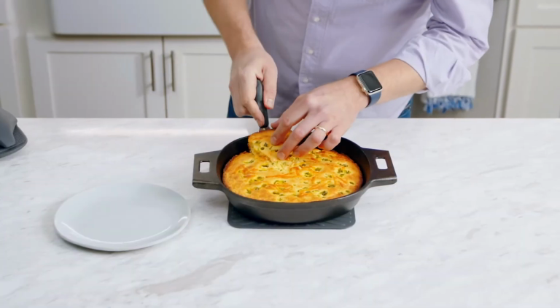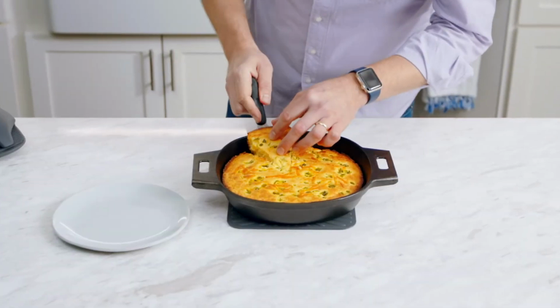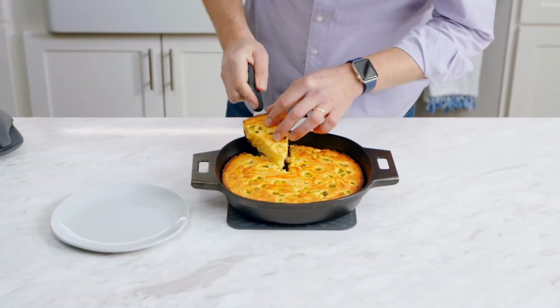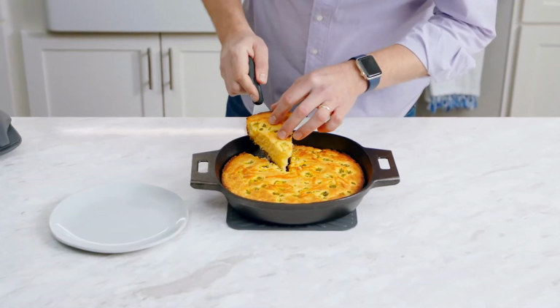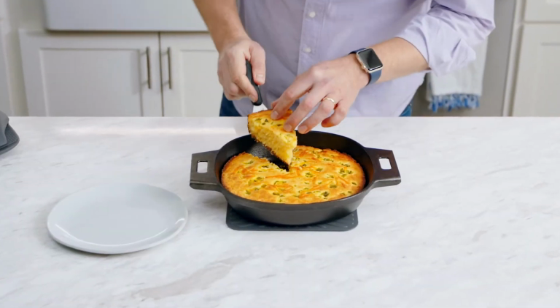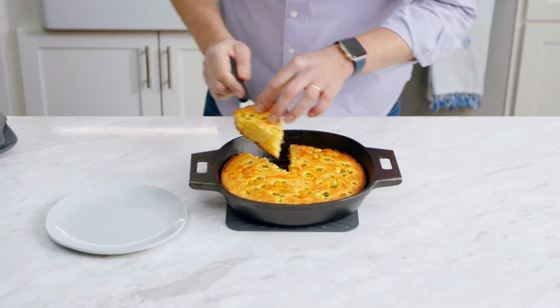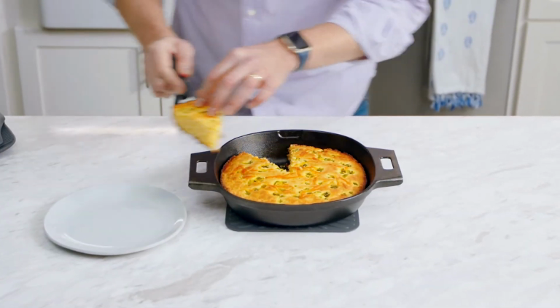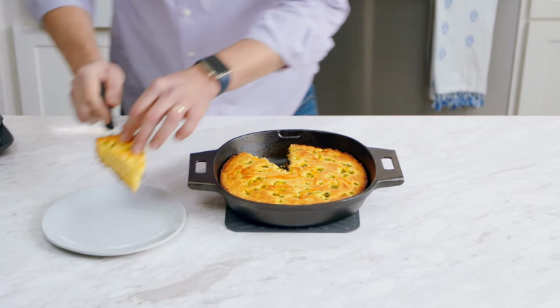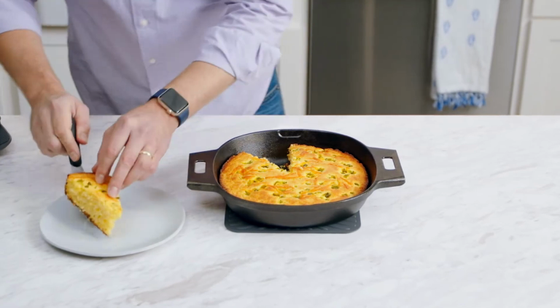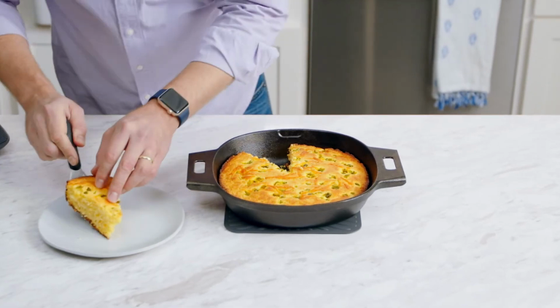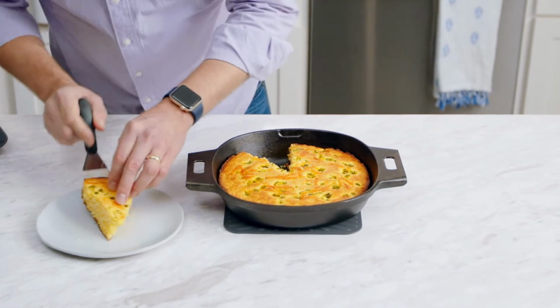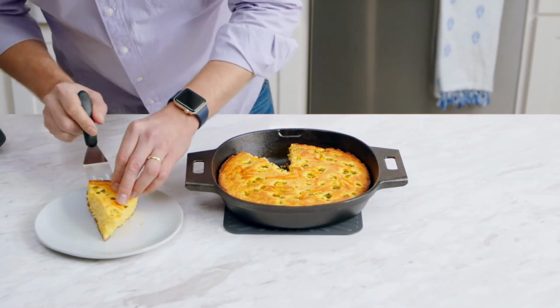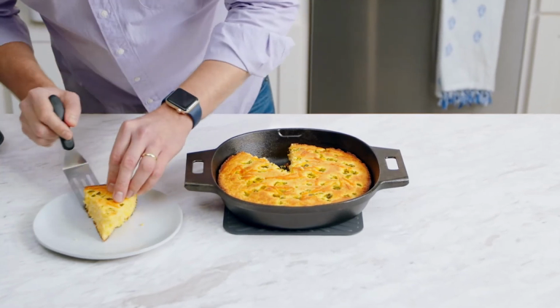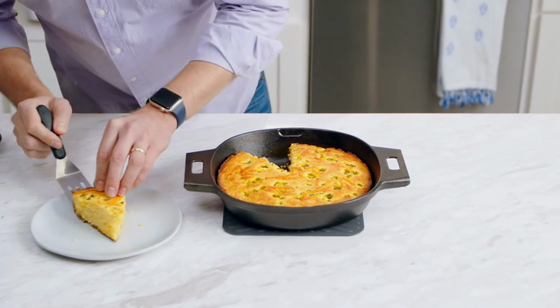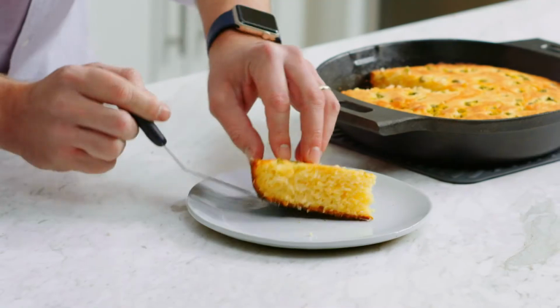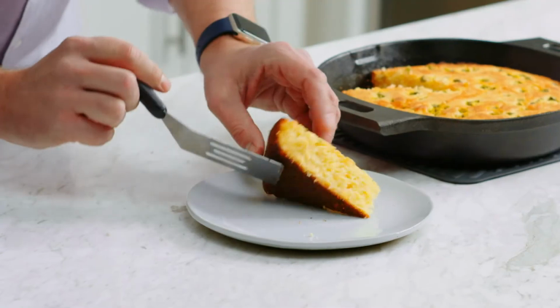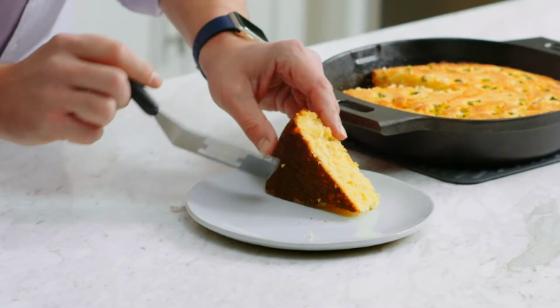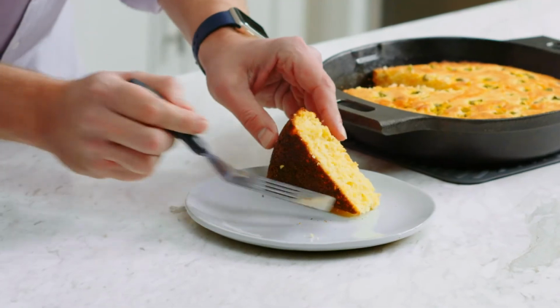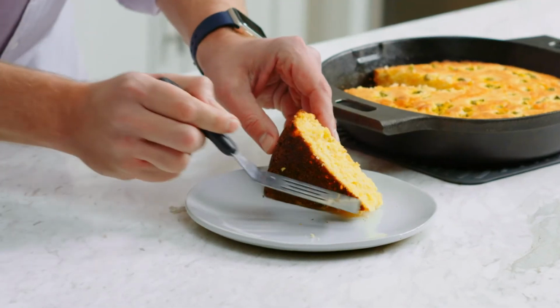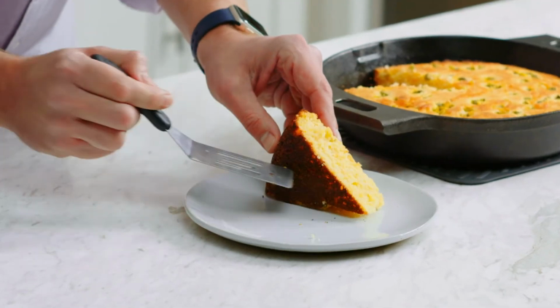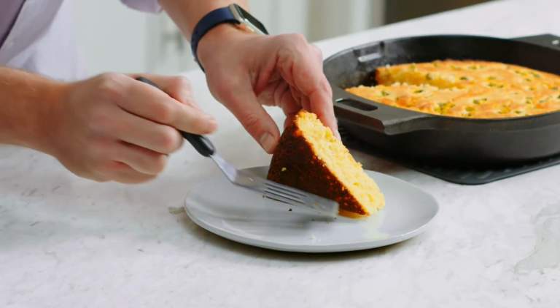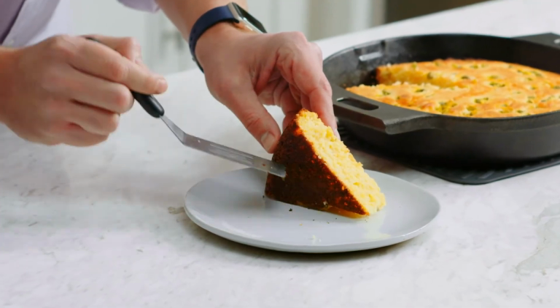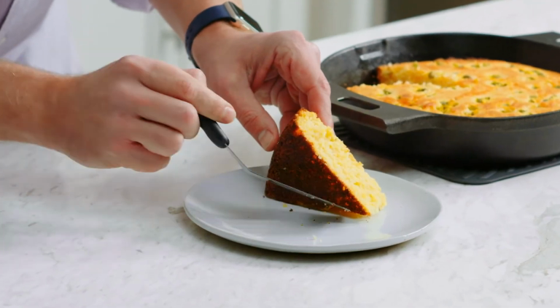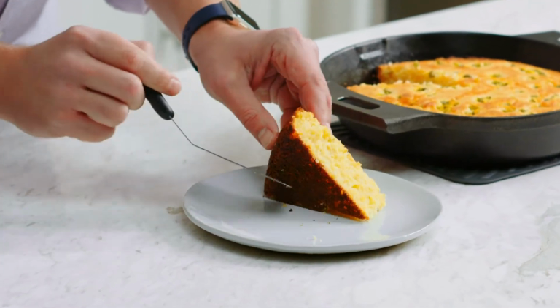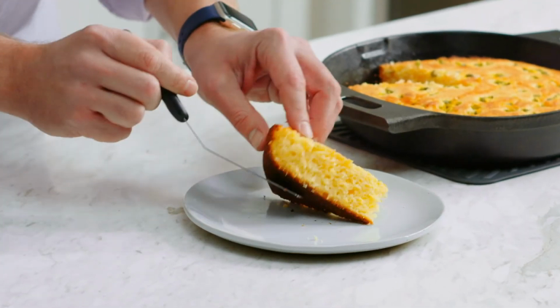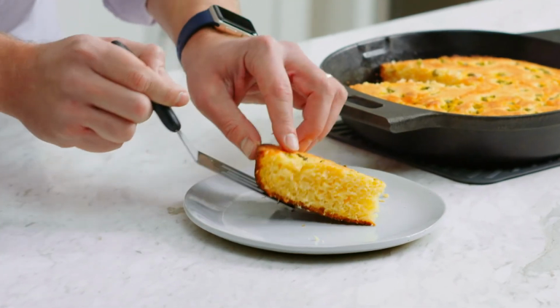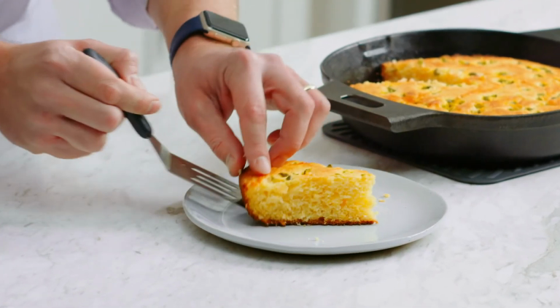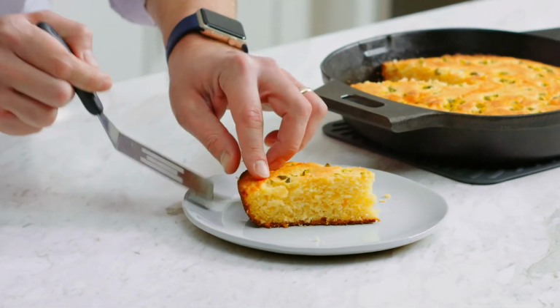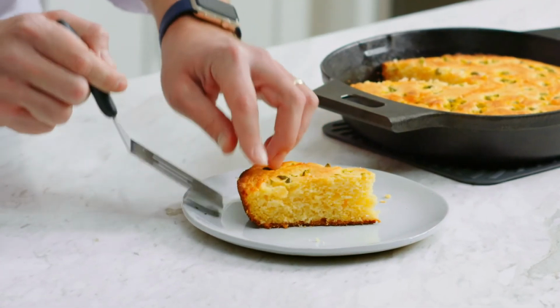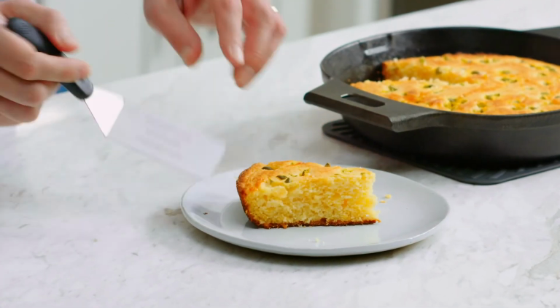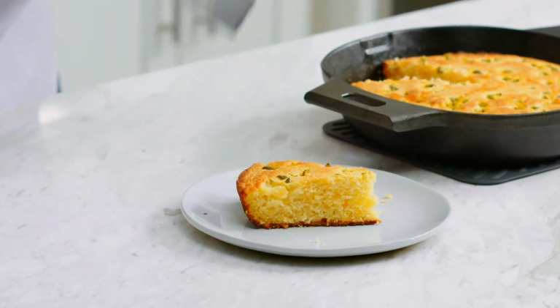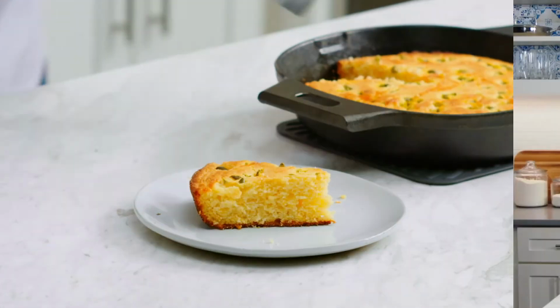So beautiful — look how easy it comes out of the pan and how great this crispy crust is. Excellent.